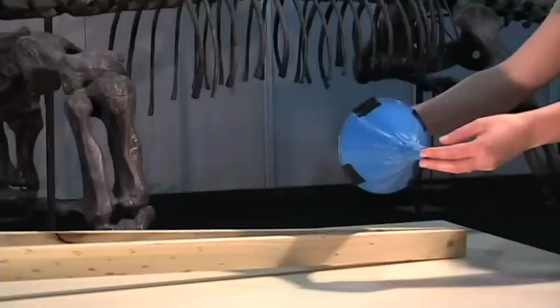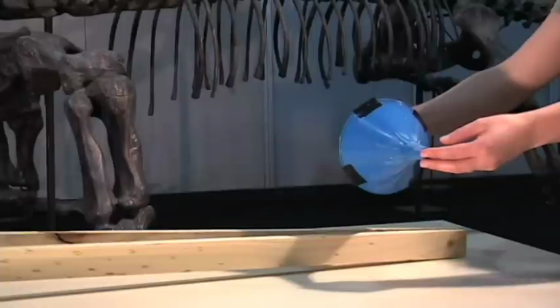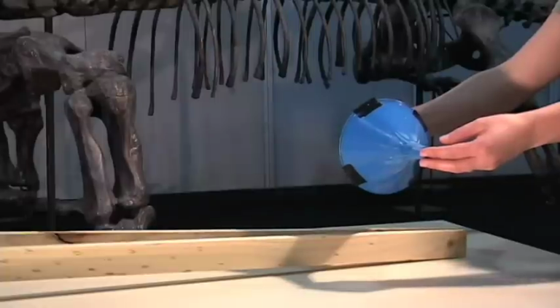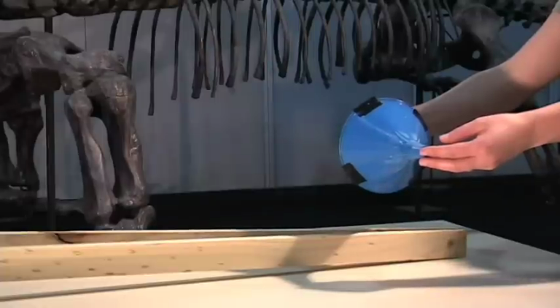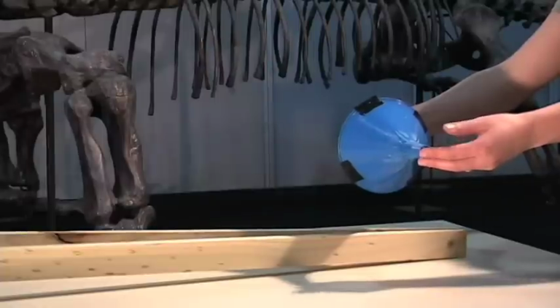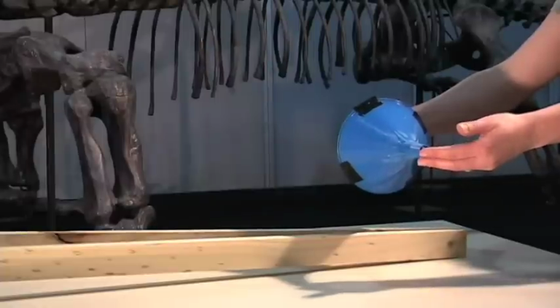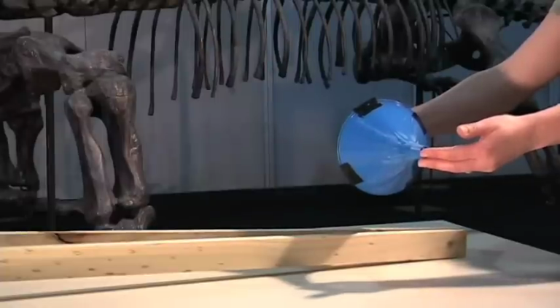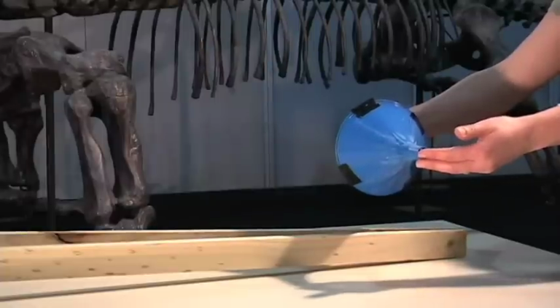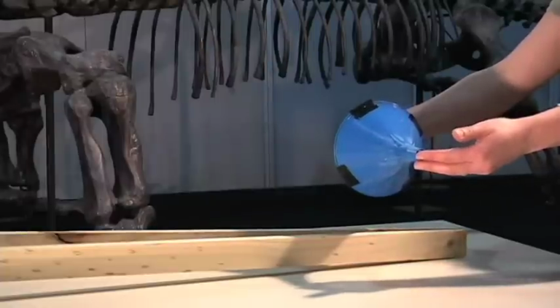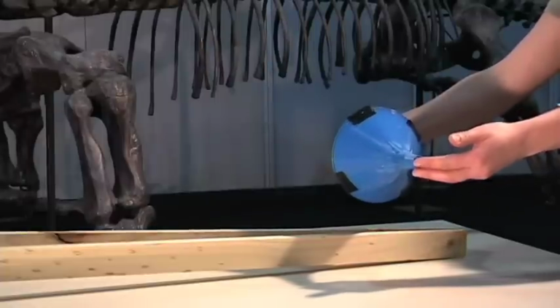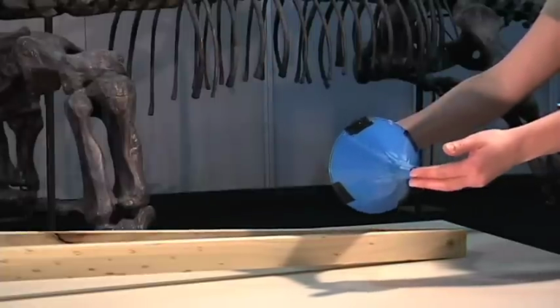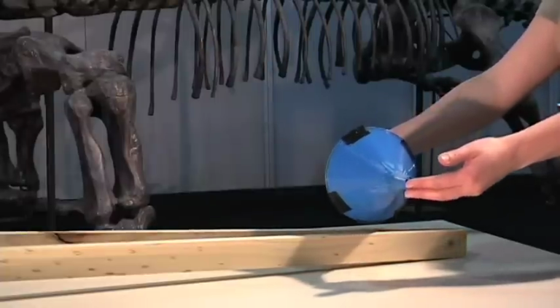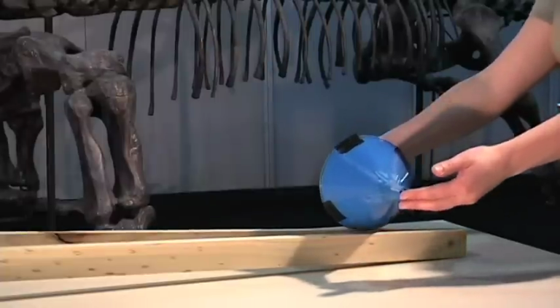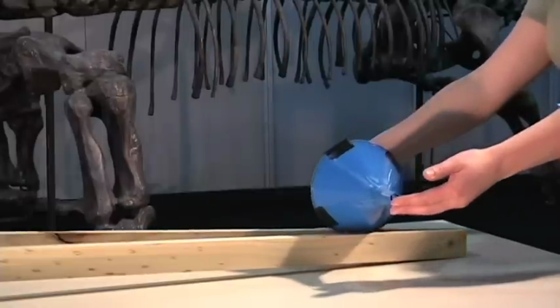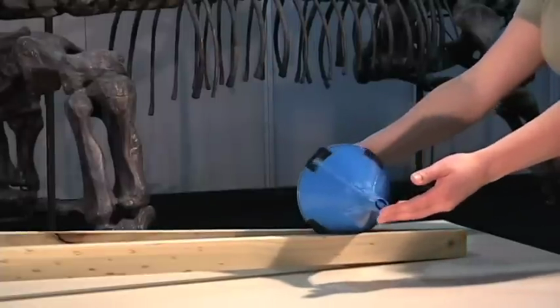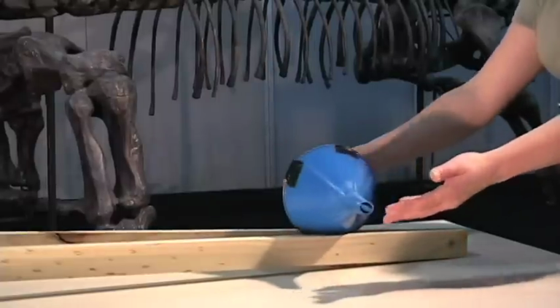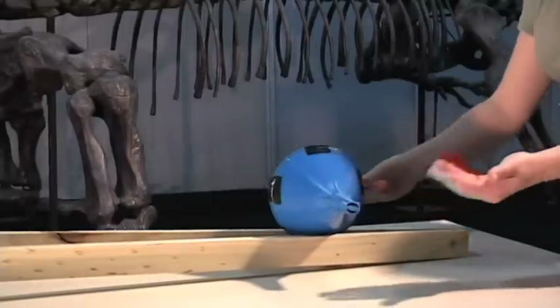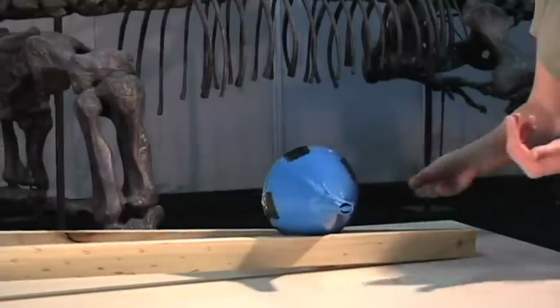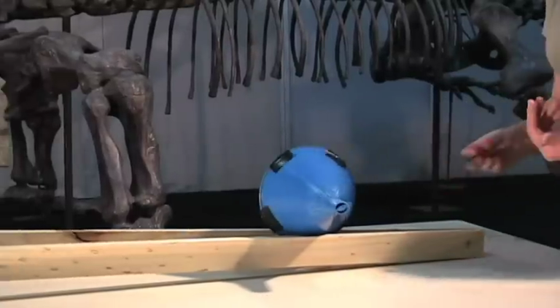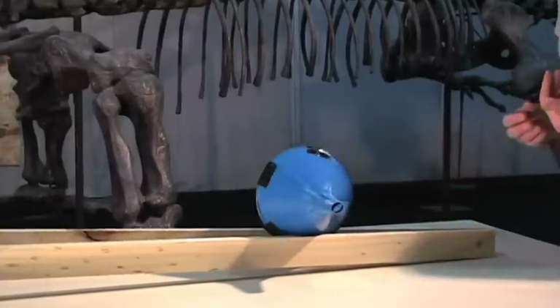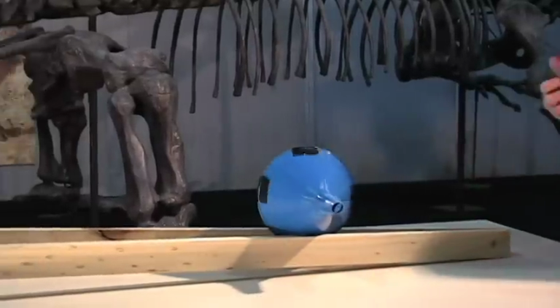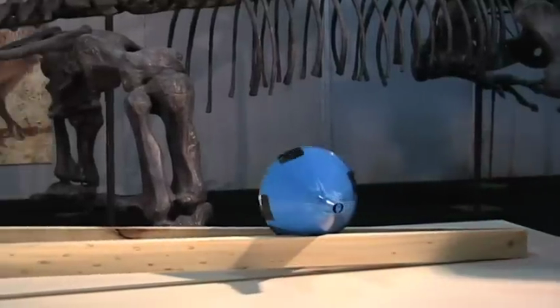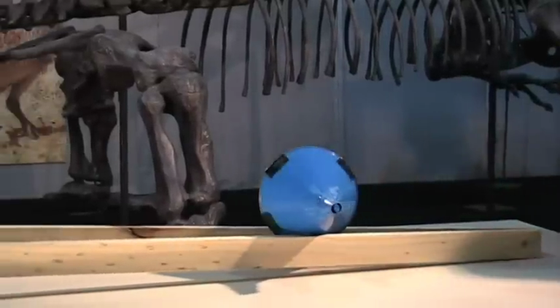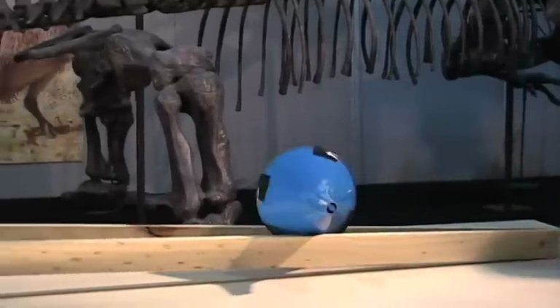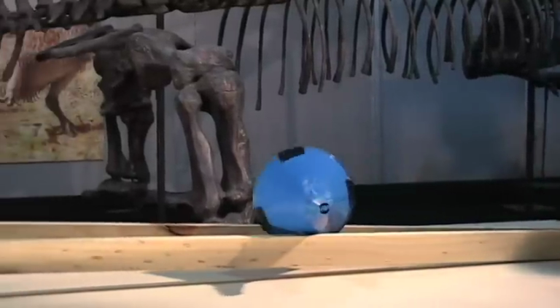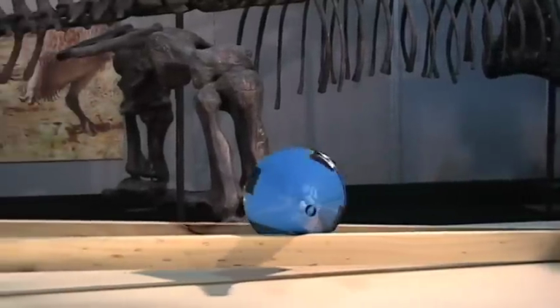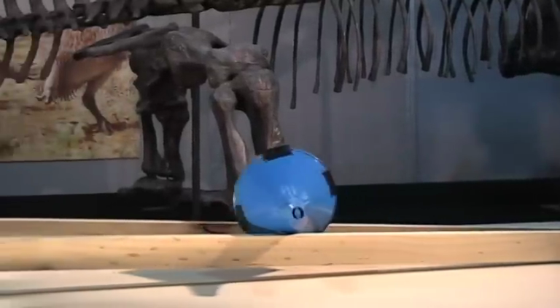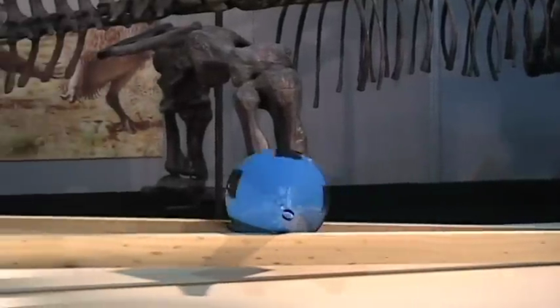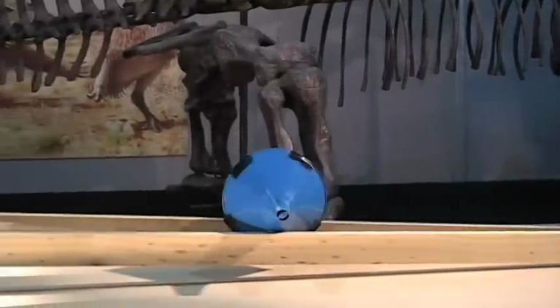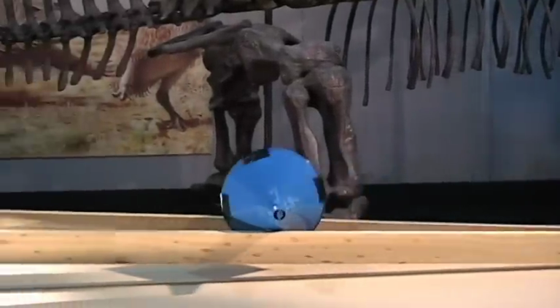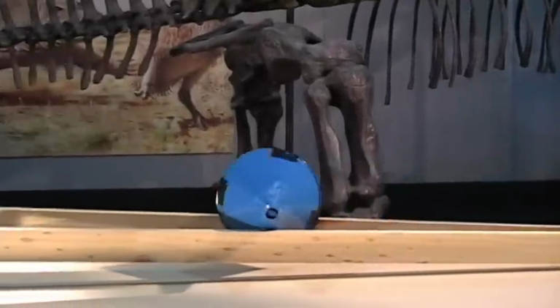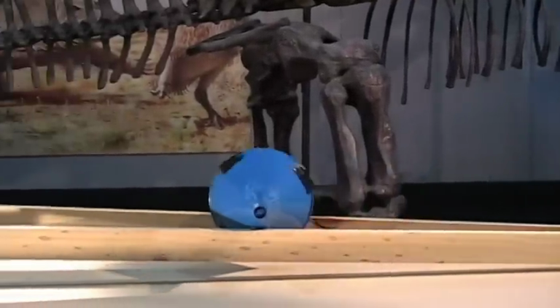Today we're going to use the force of gravity to help roll a funnel uphill.